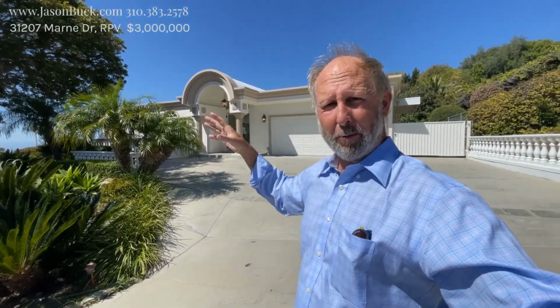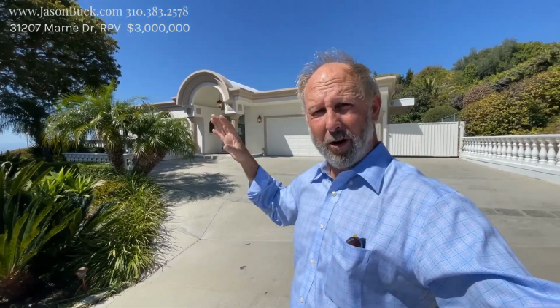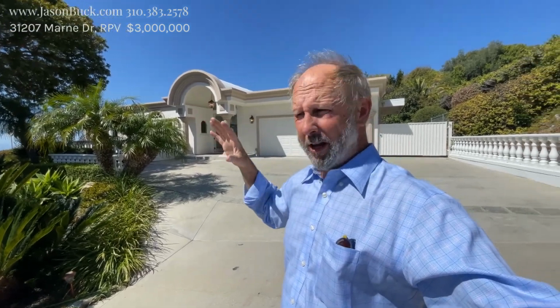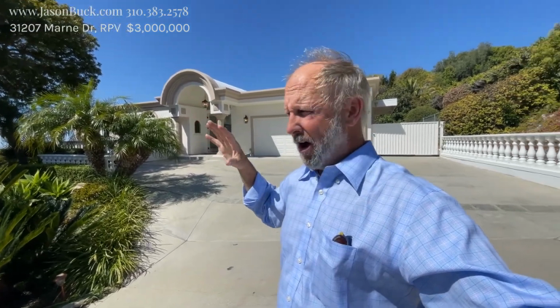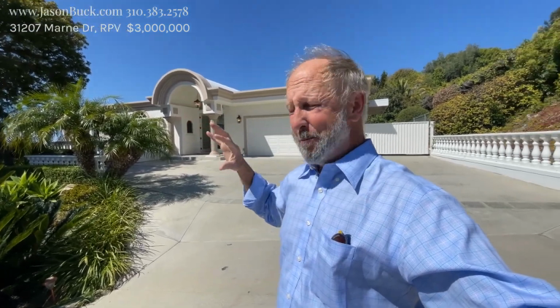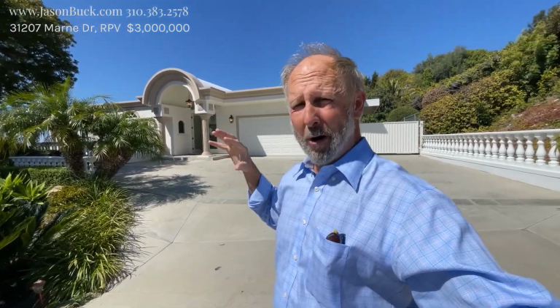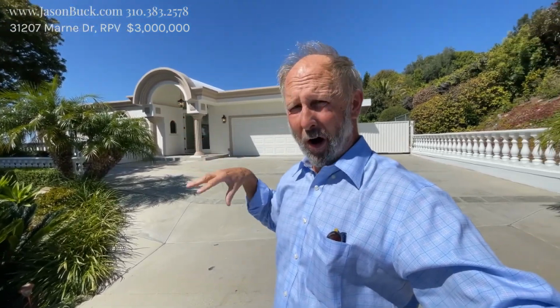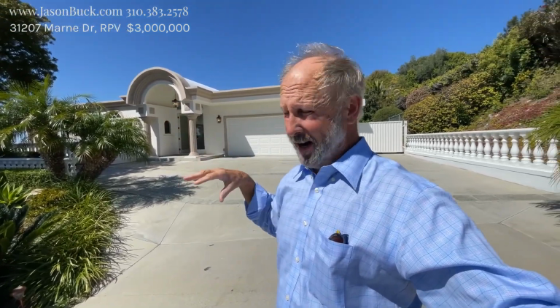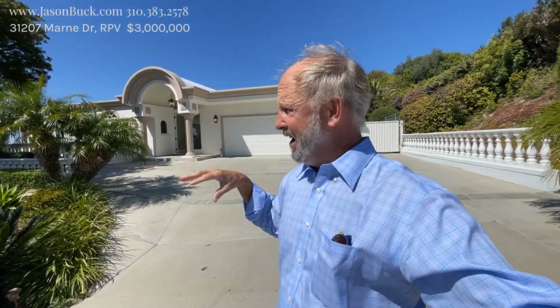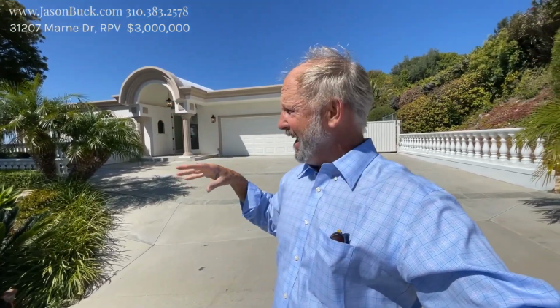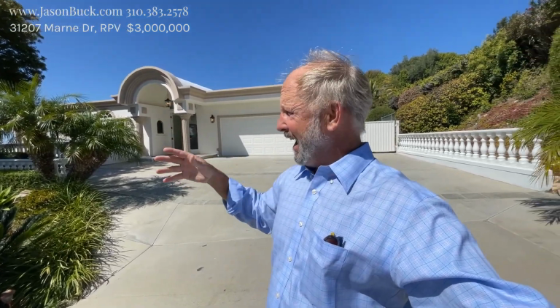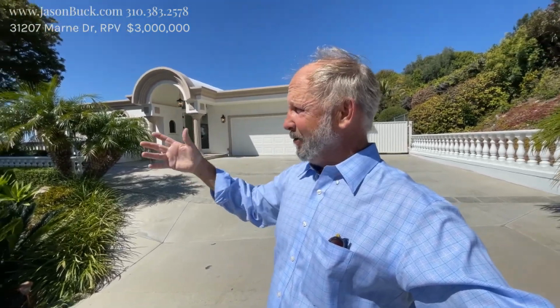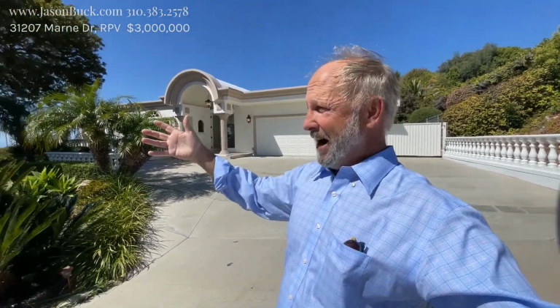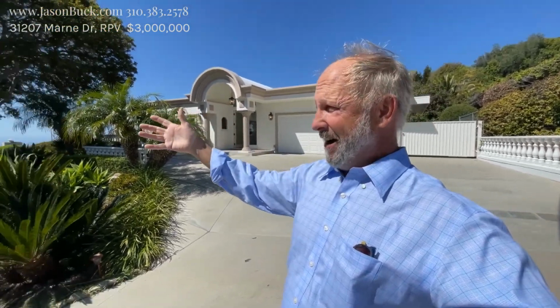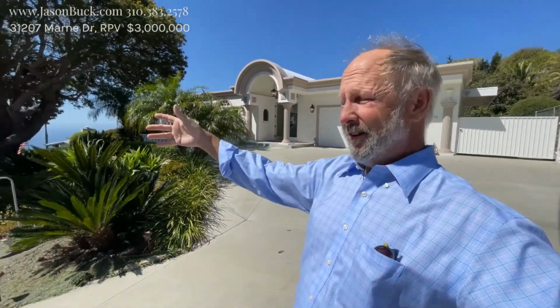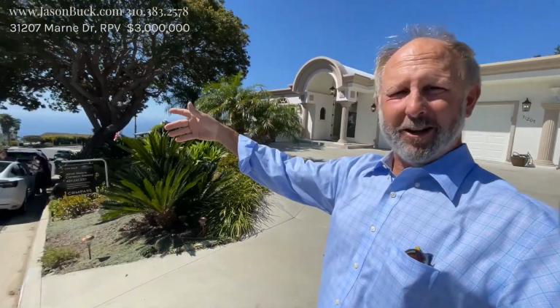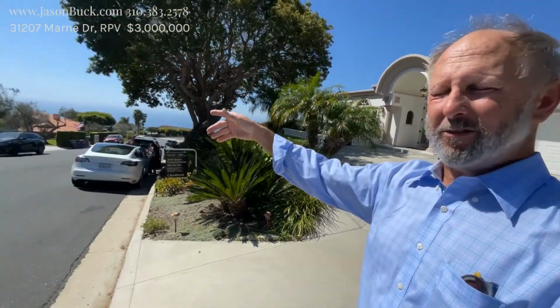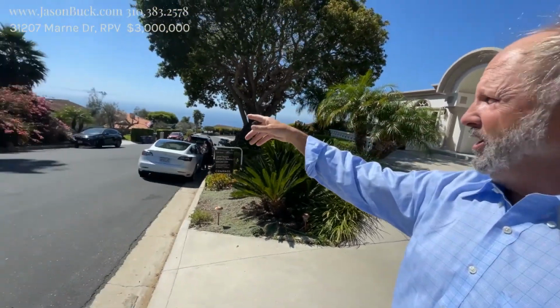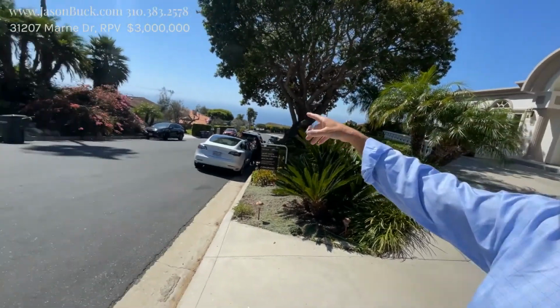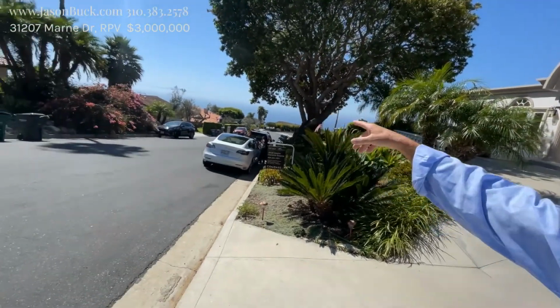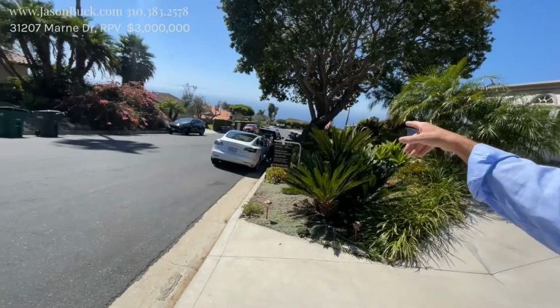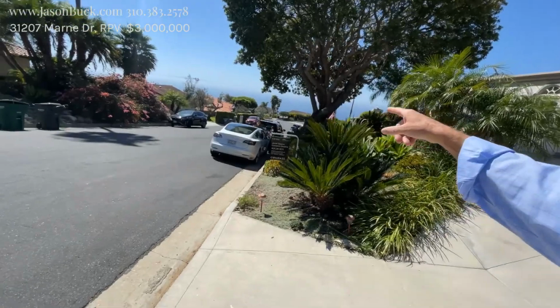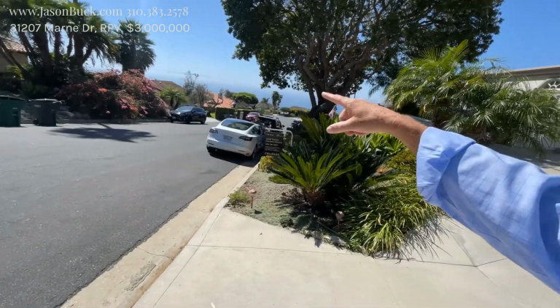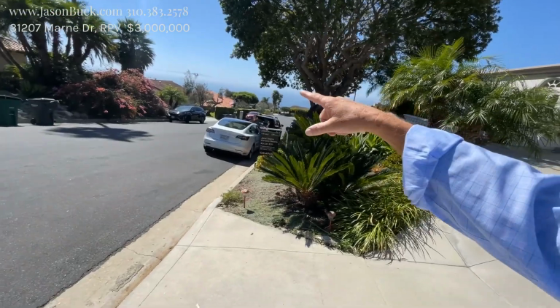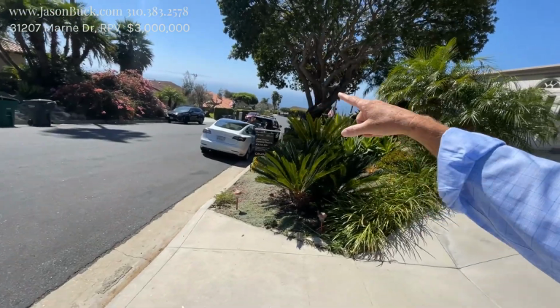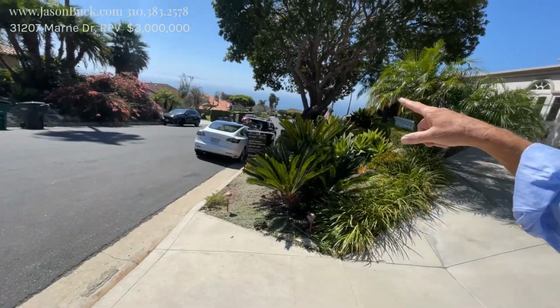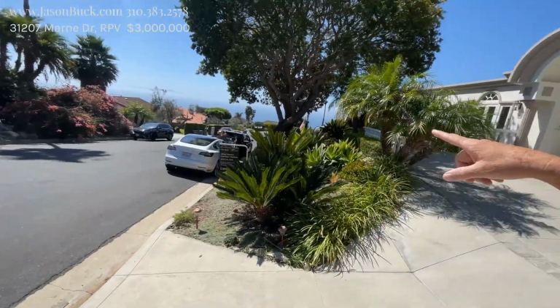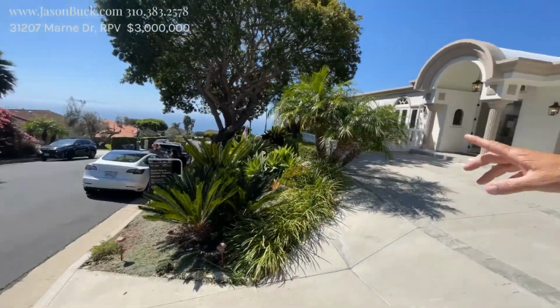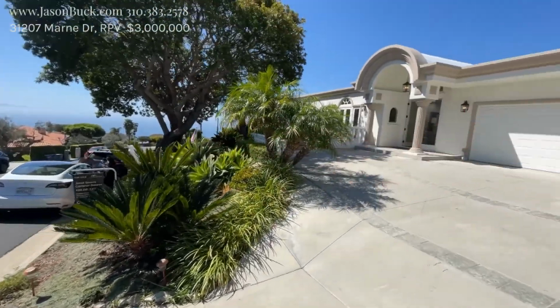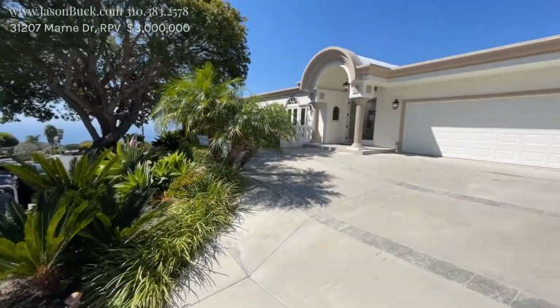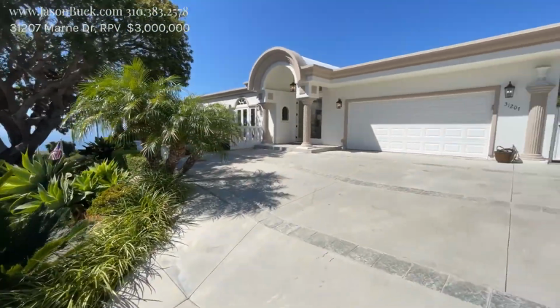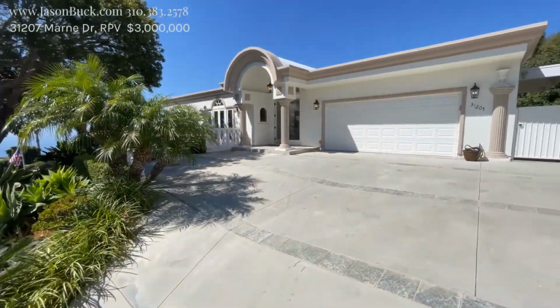I'm currently on Marne and wow, look at this view from Catalina out there. This is amazing.